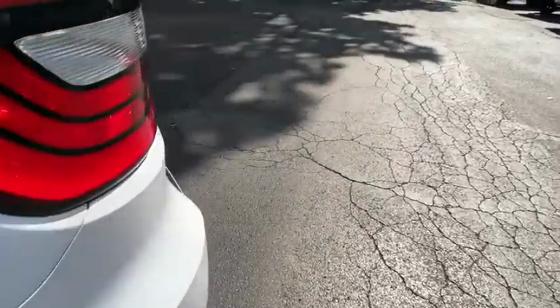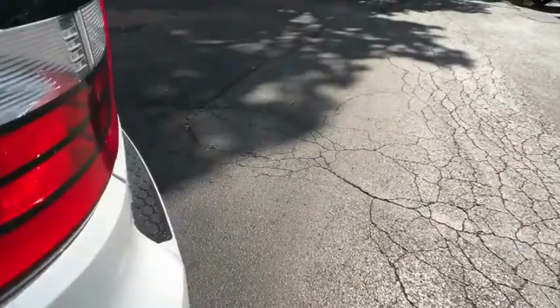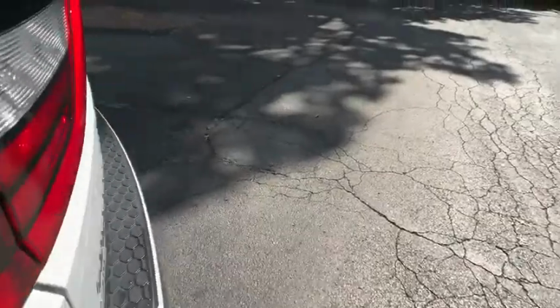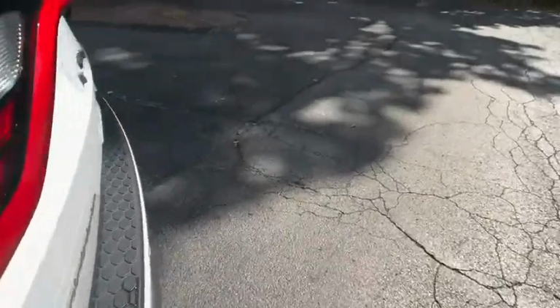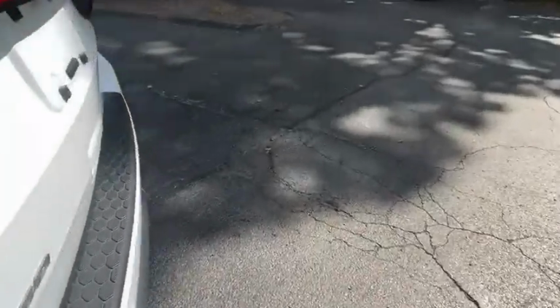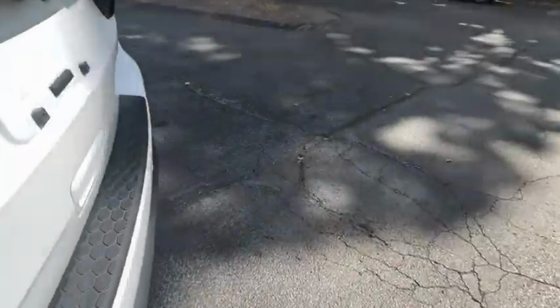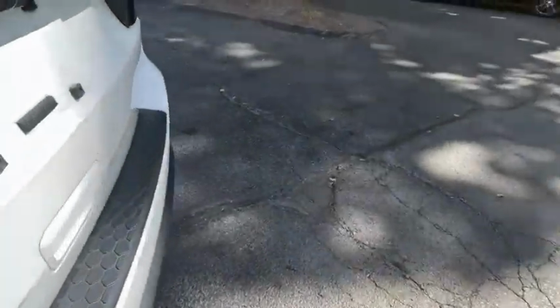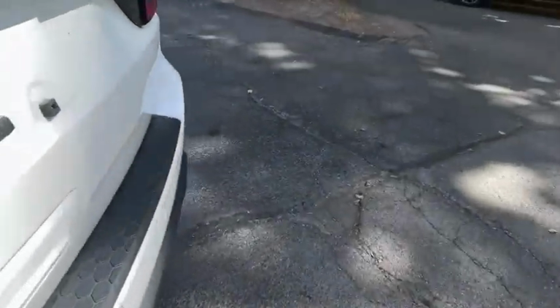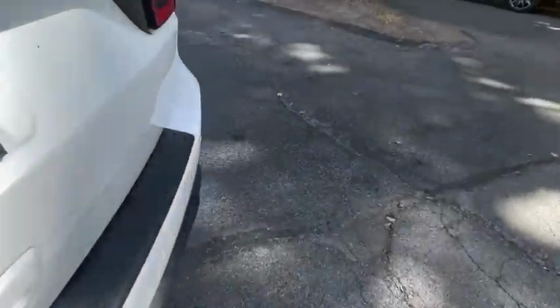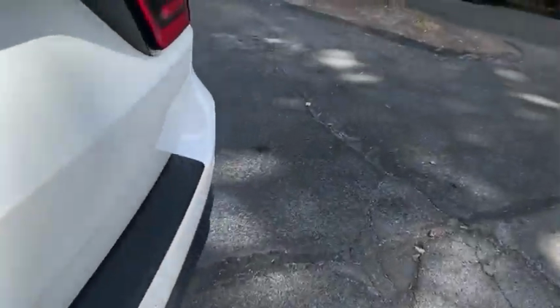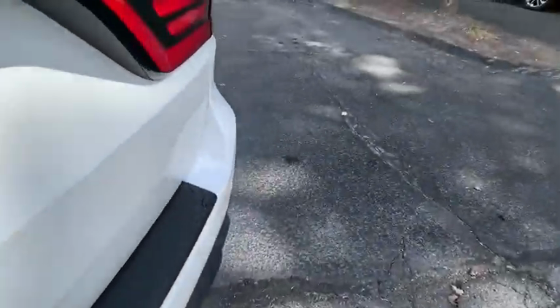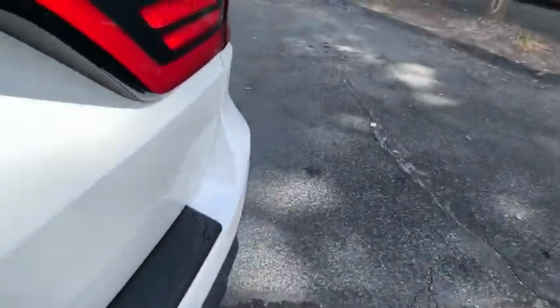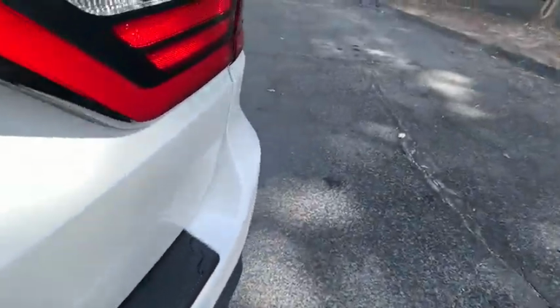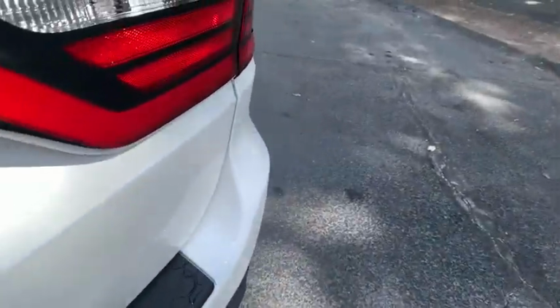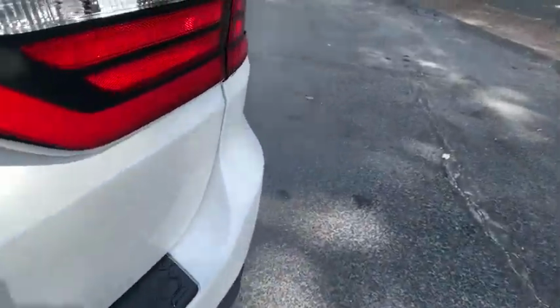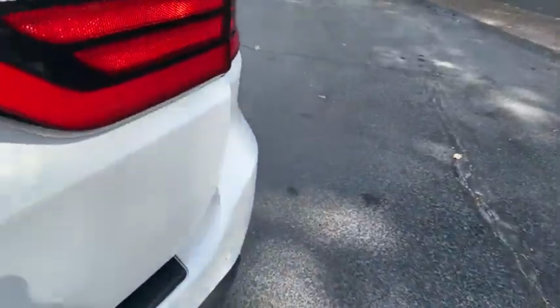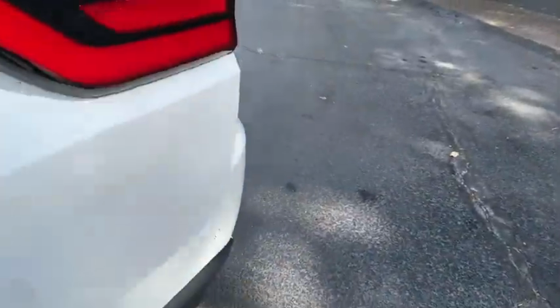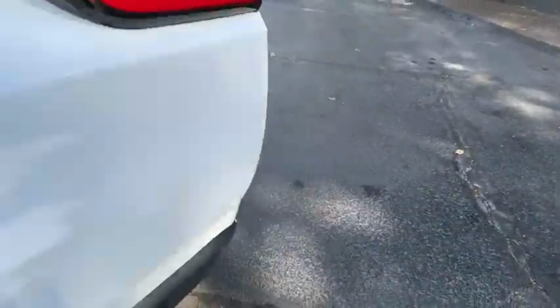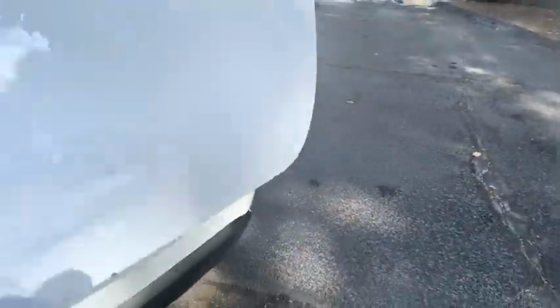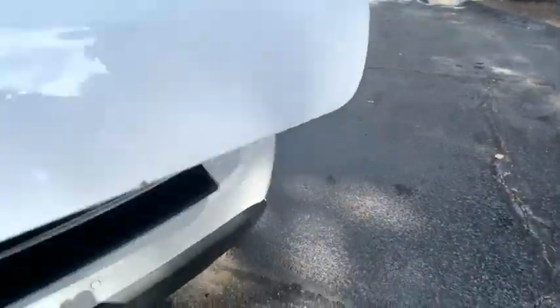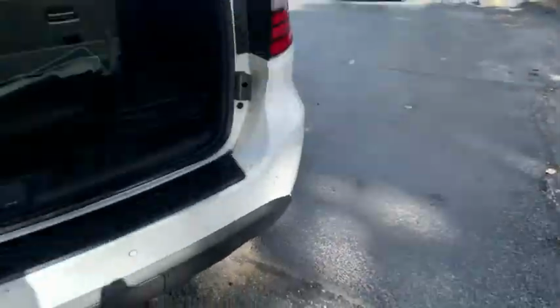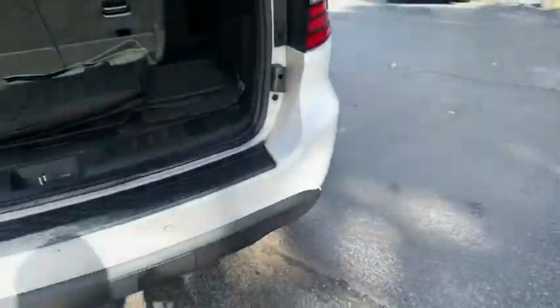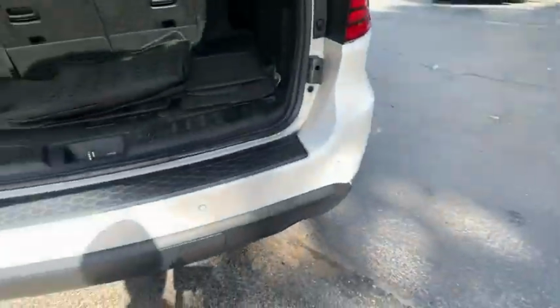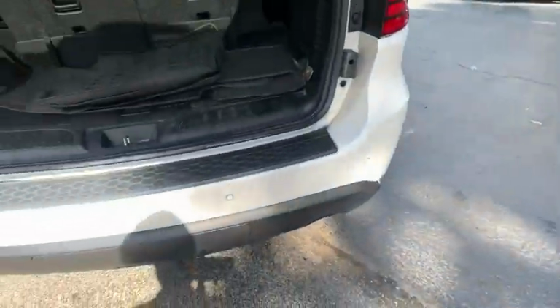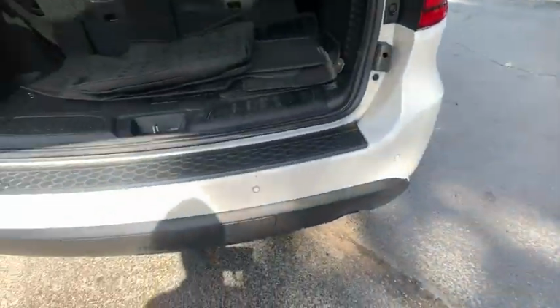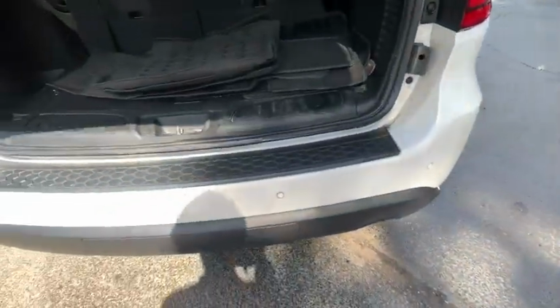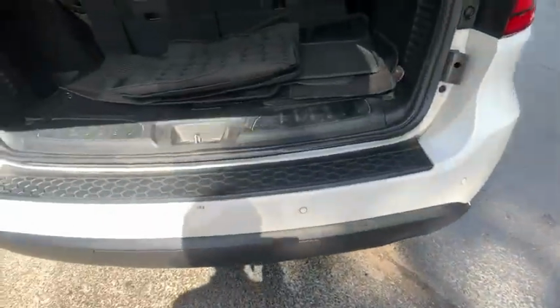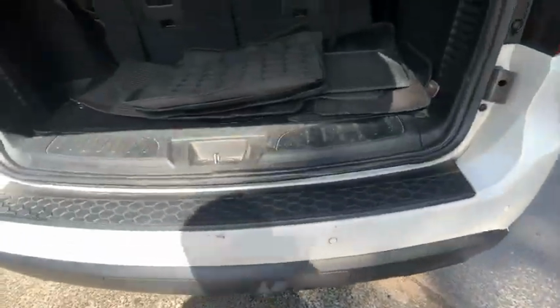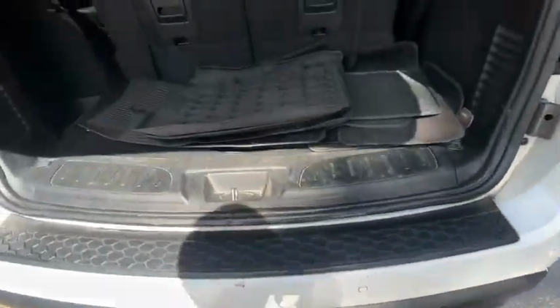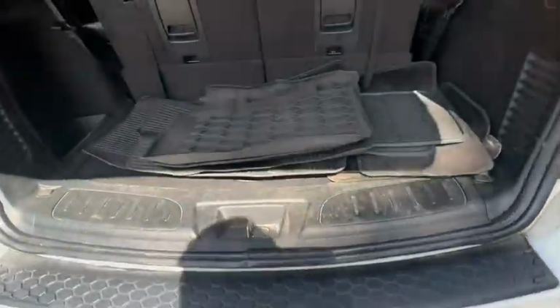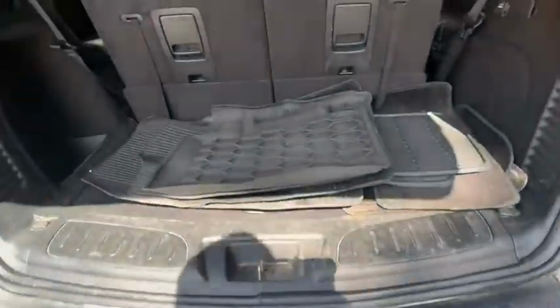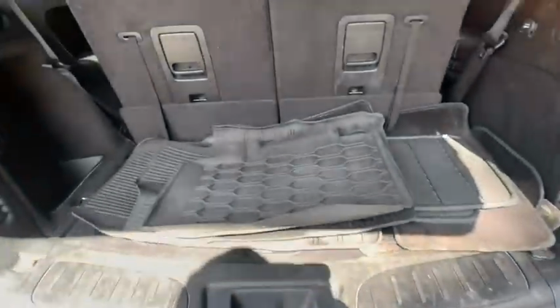MP3 player. Is love at first sight really possible? Let us know when you stop in.